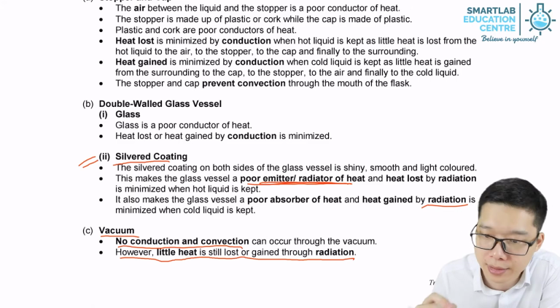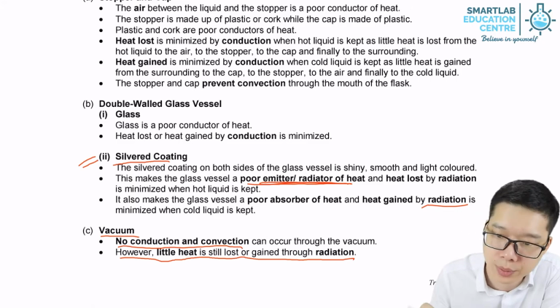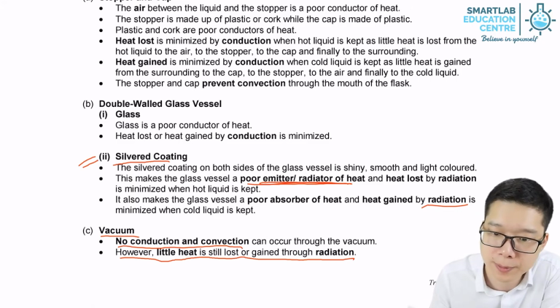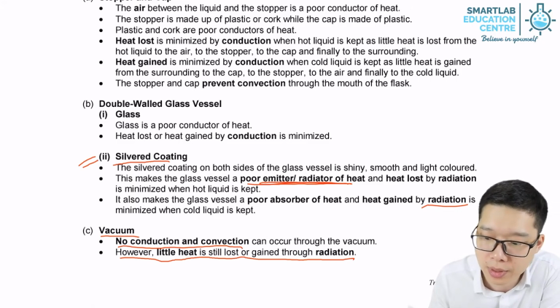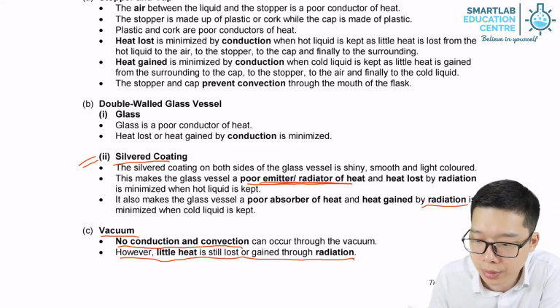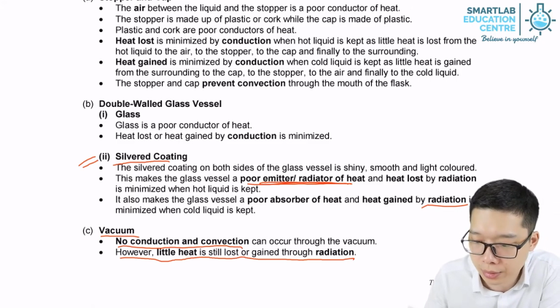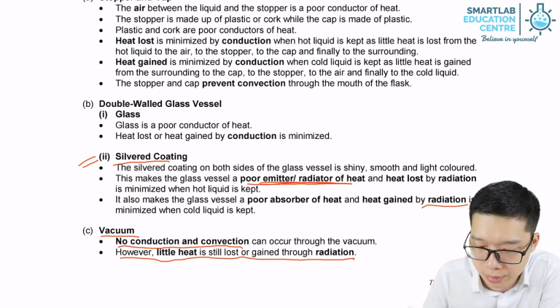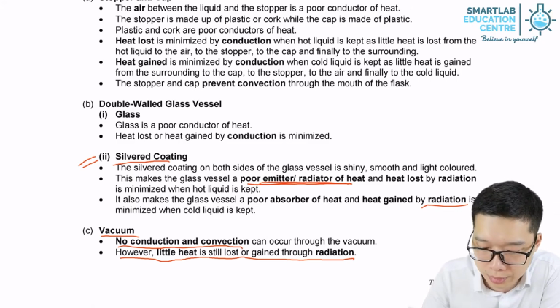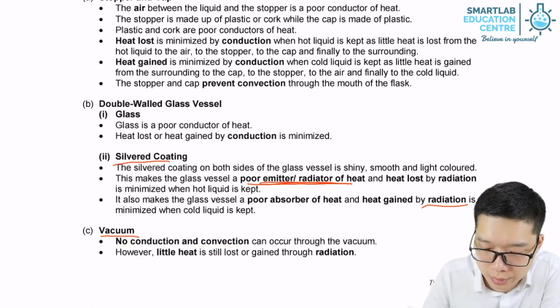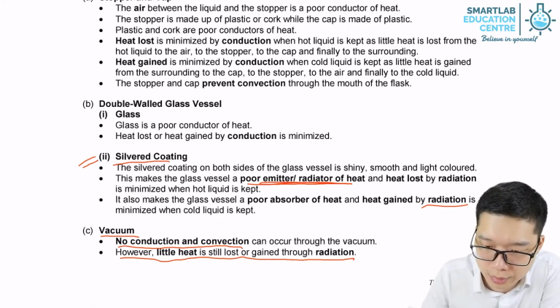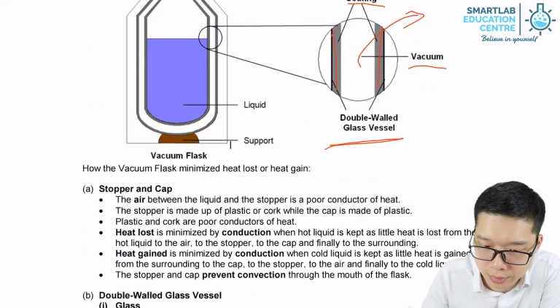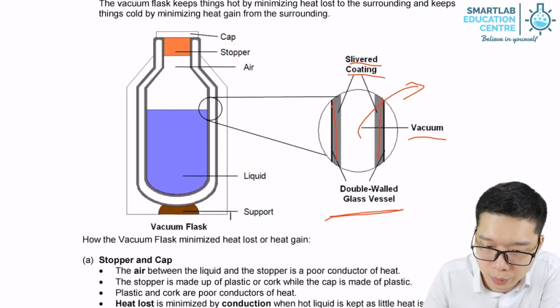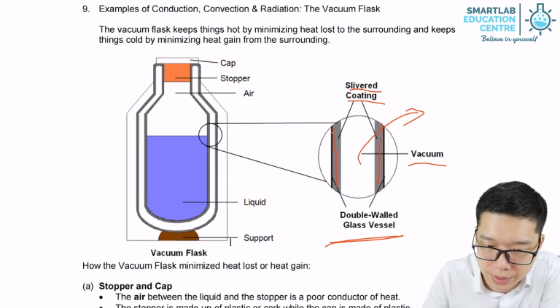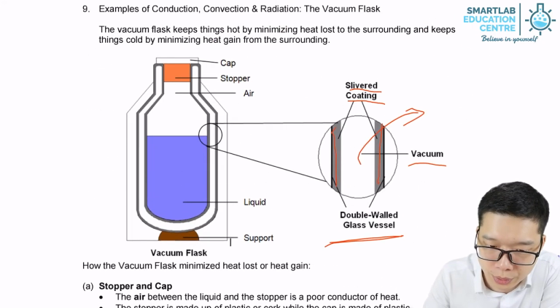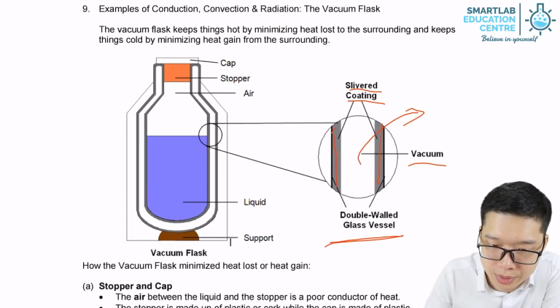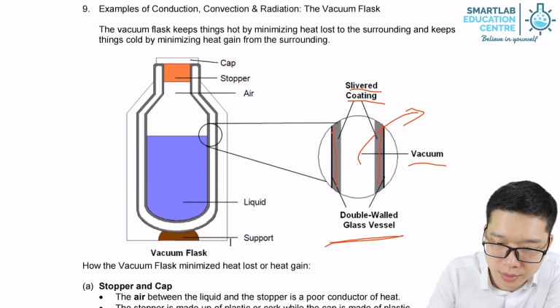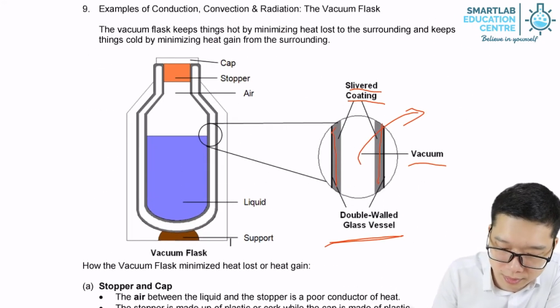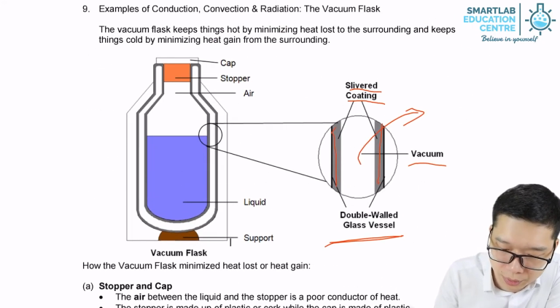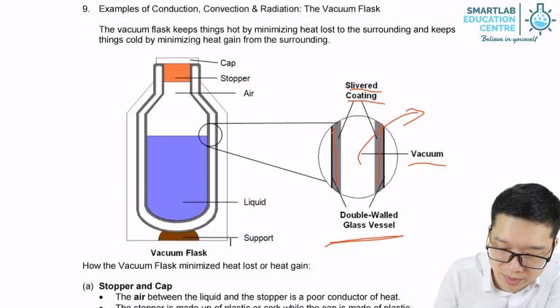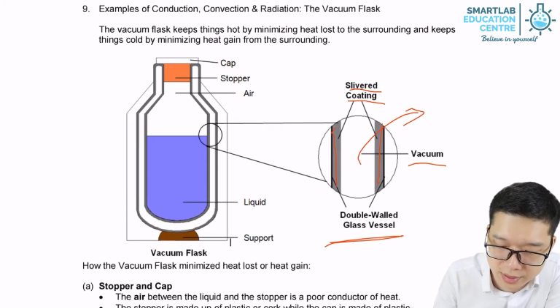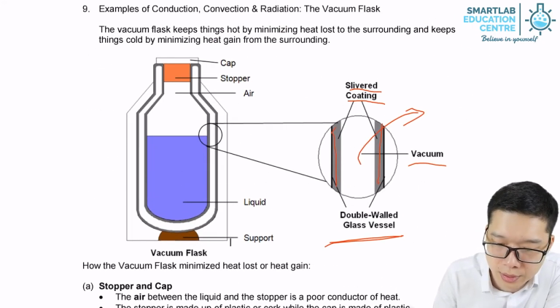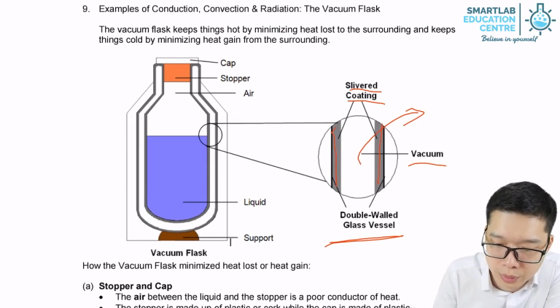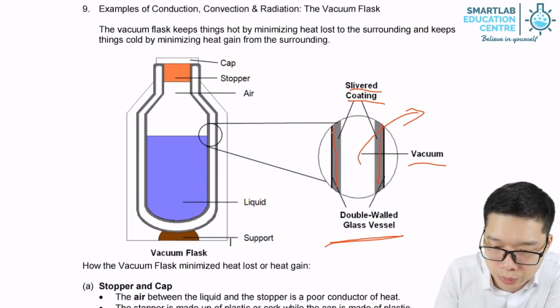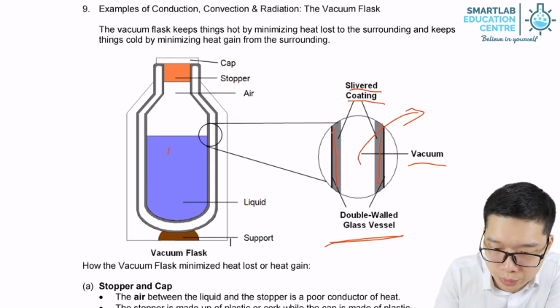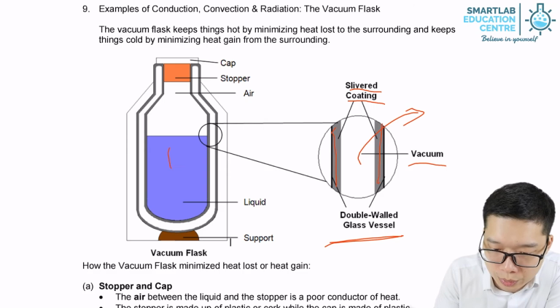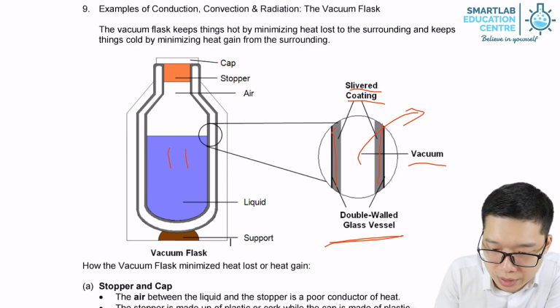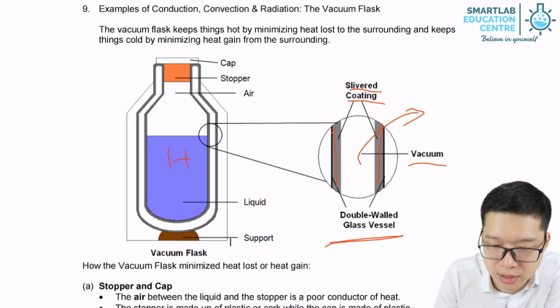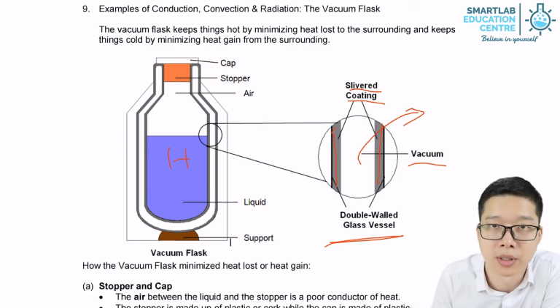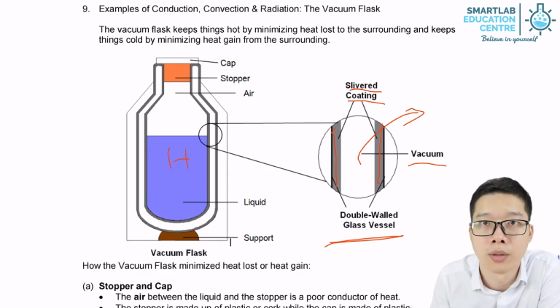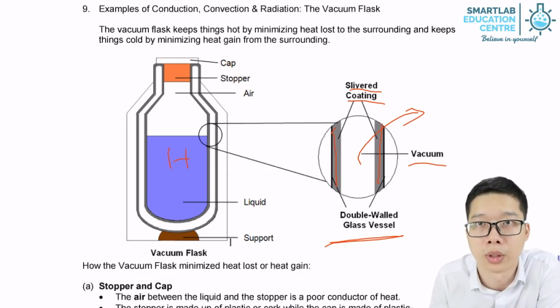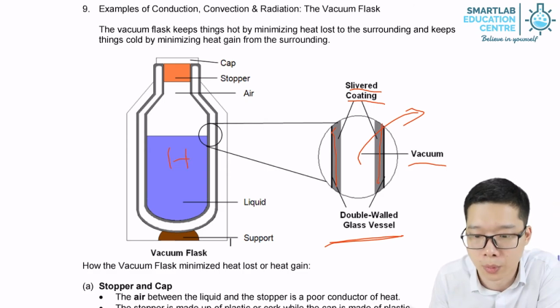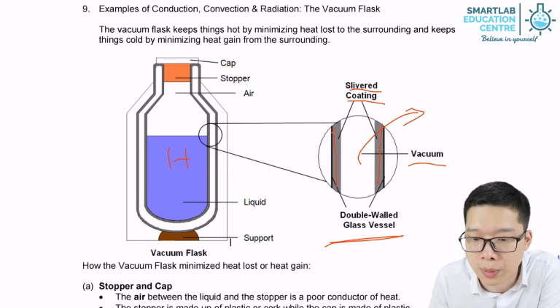And that's why we can use the vacuum flask to keep the water warm.